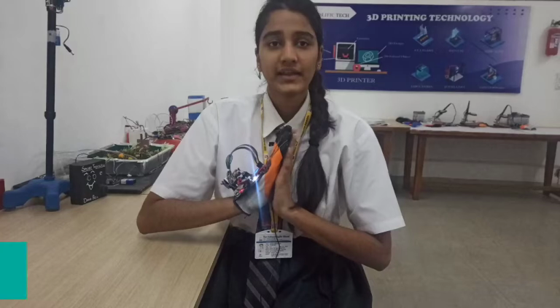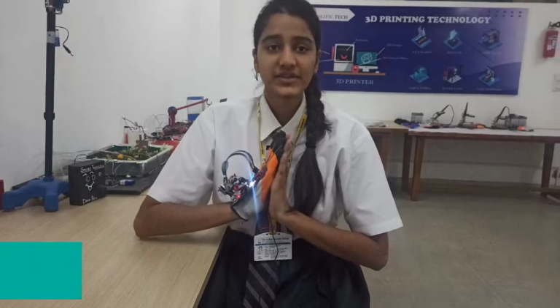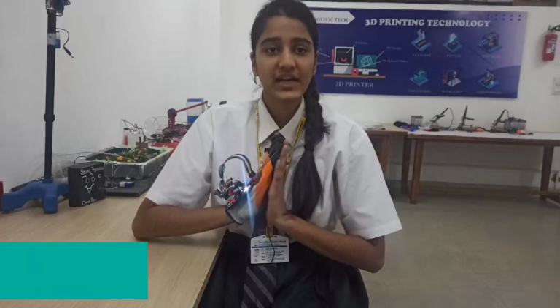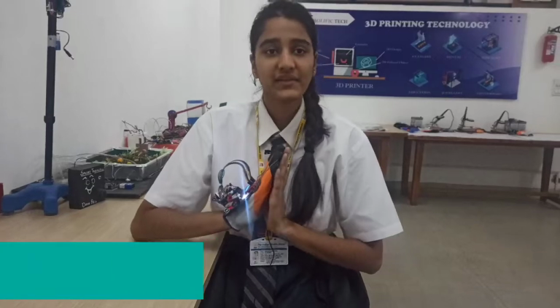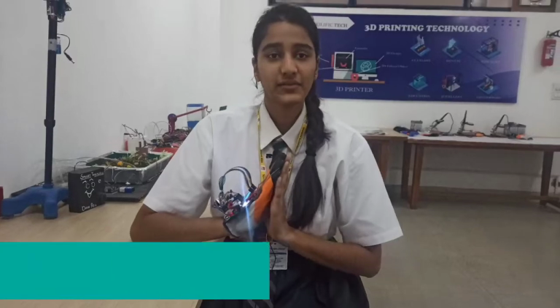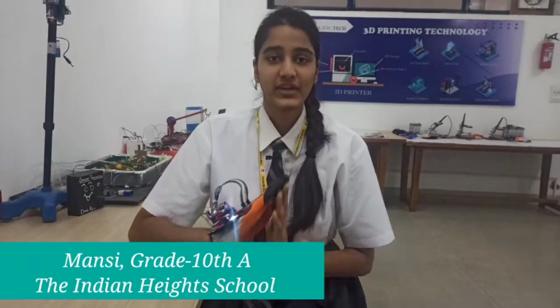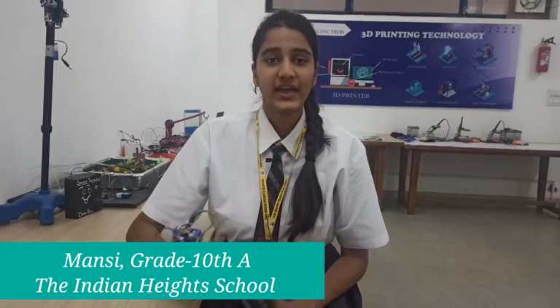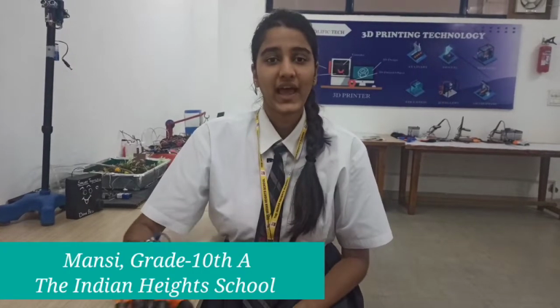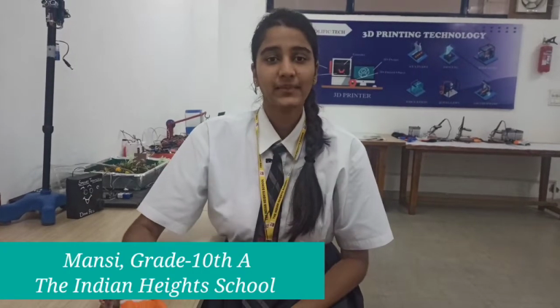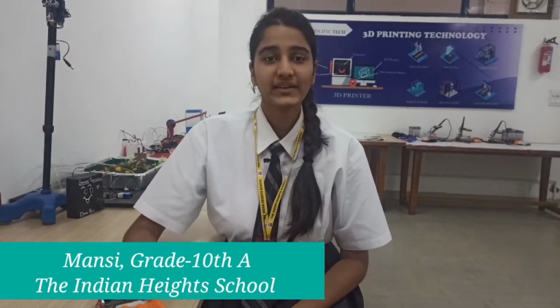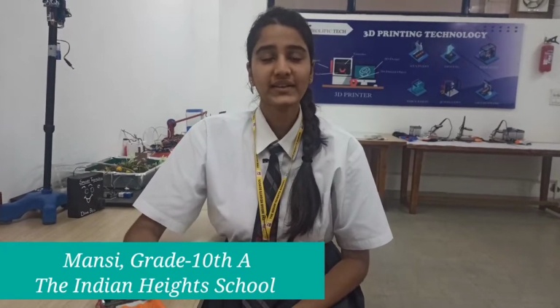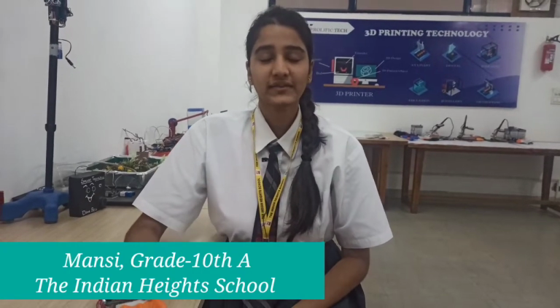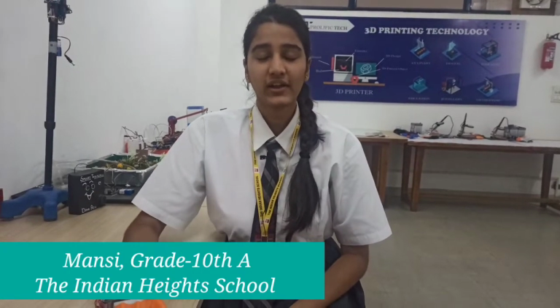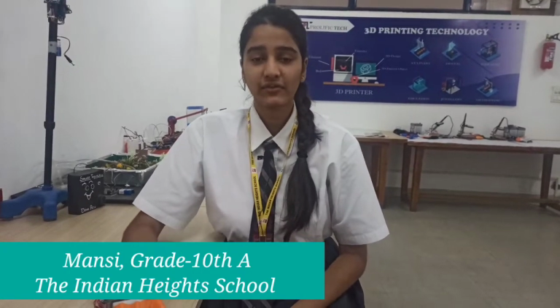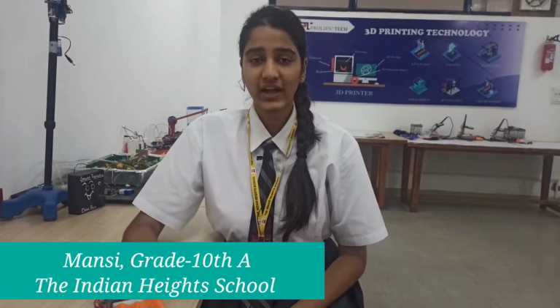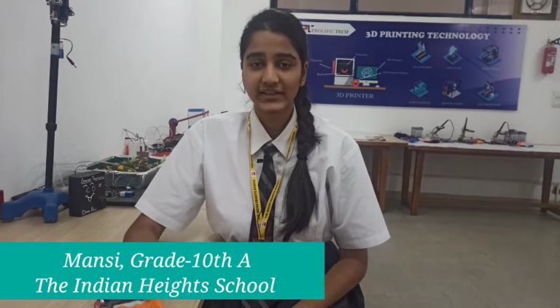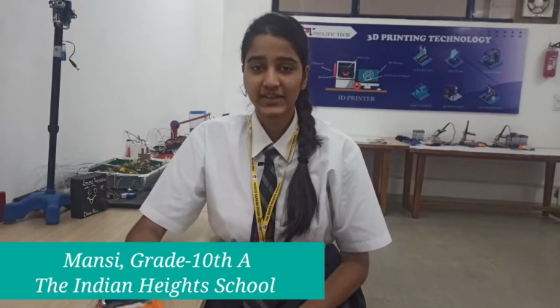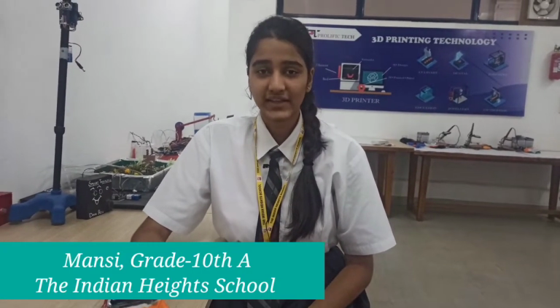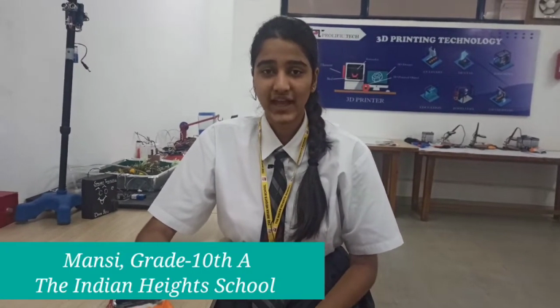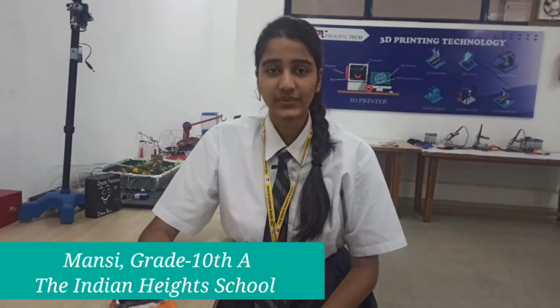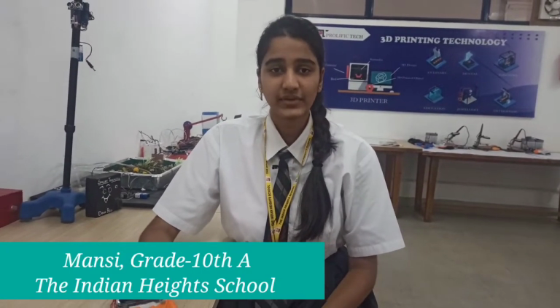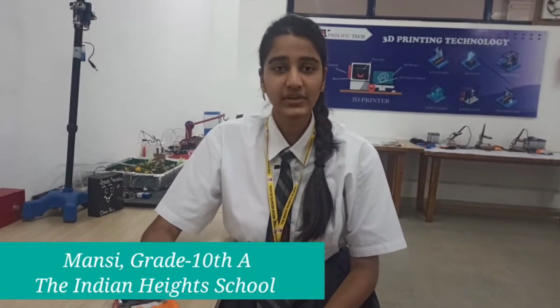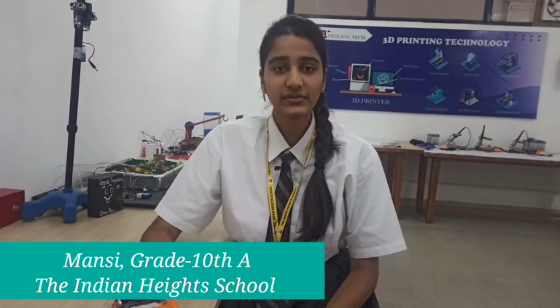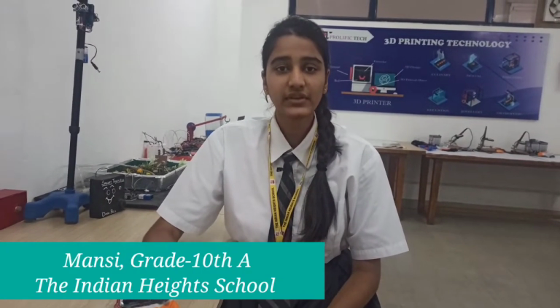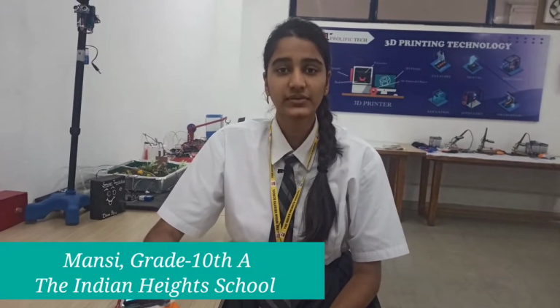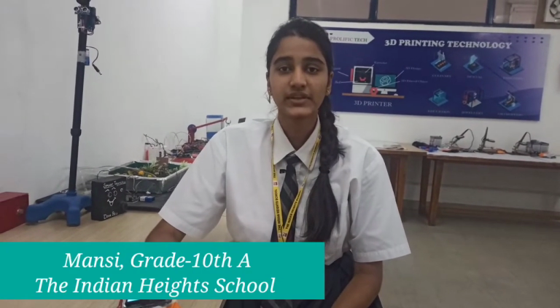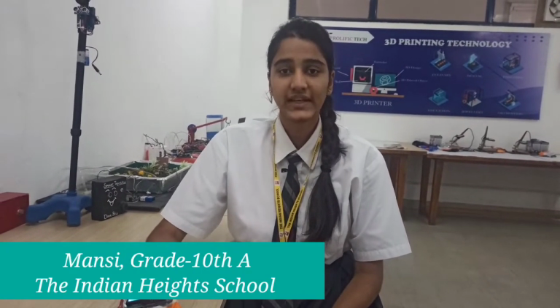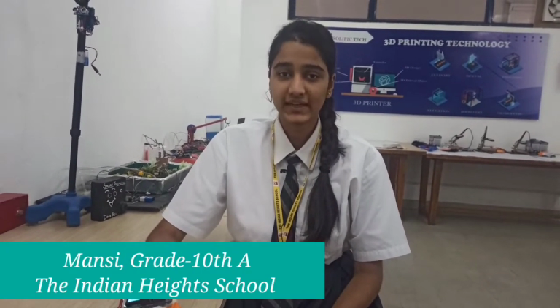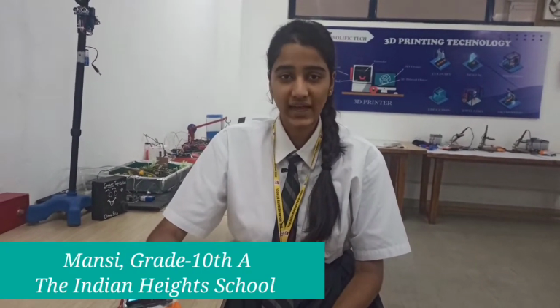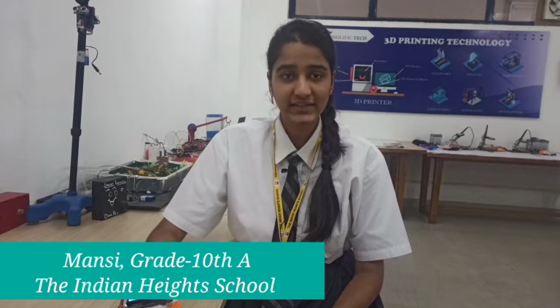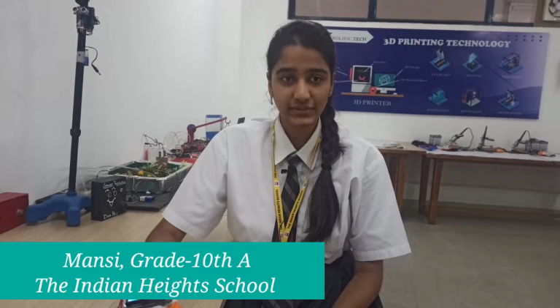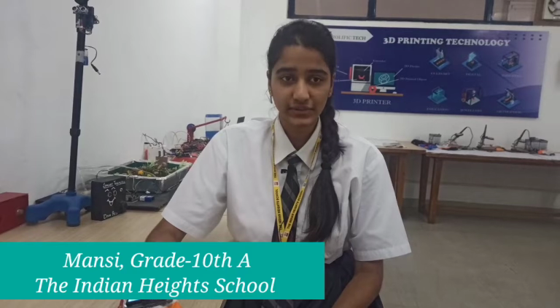Namaskar everyone. I am Mansi Agarwal of Class 10th A, a student of the Indian Heights School.